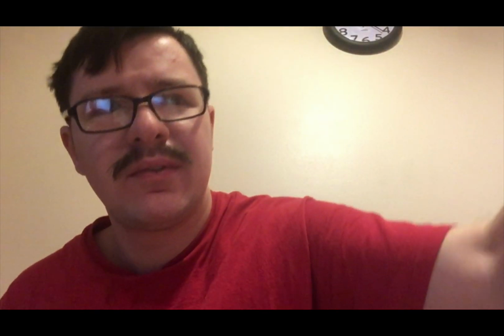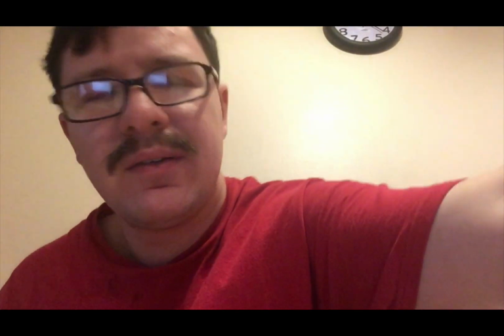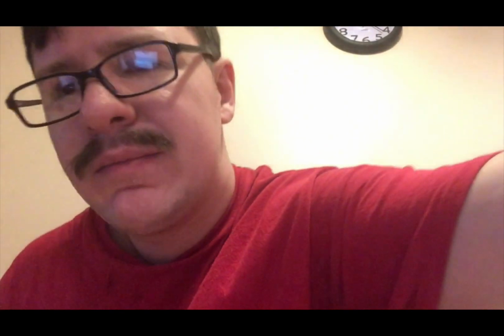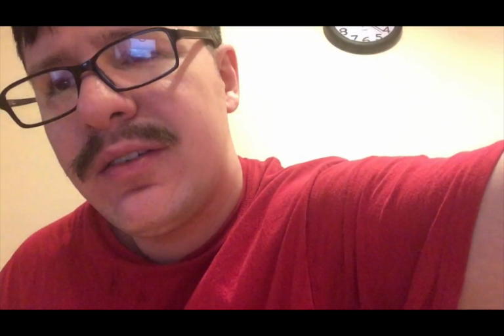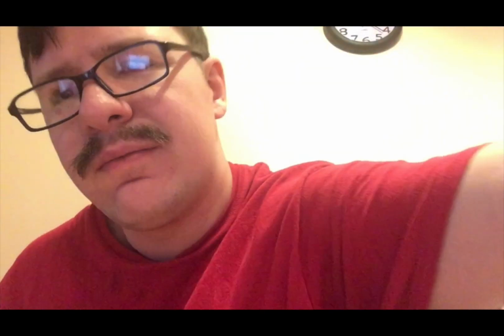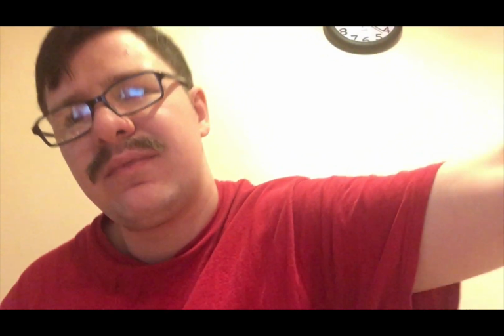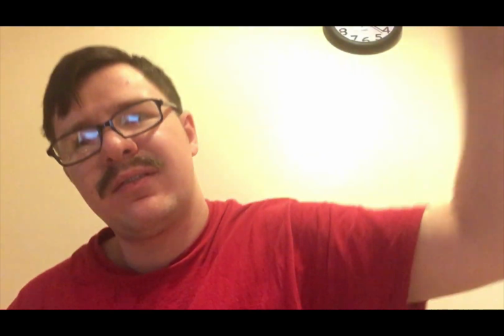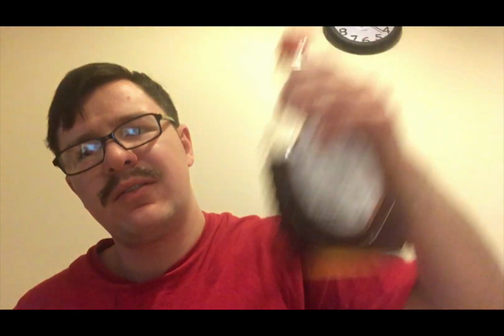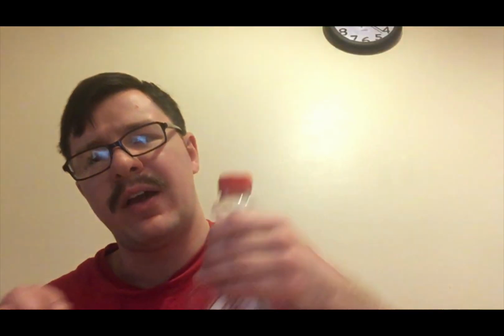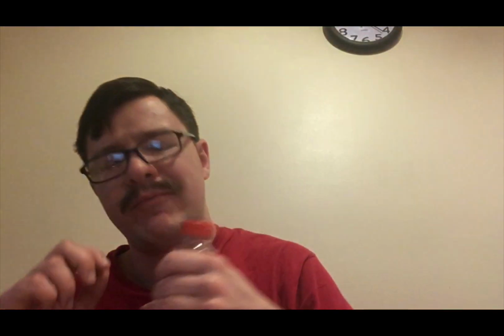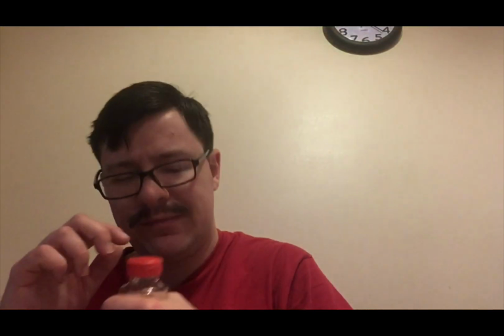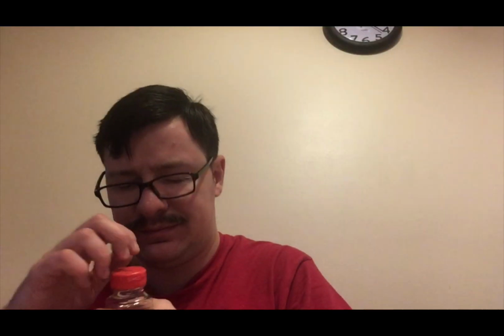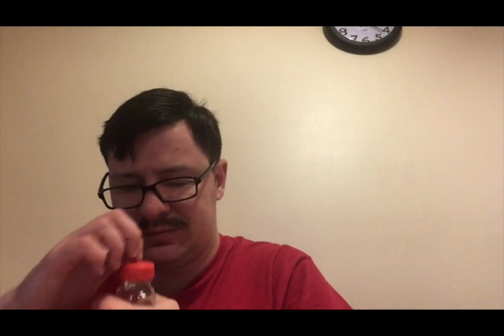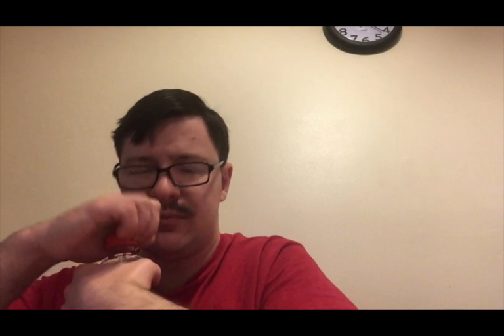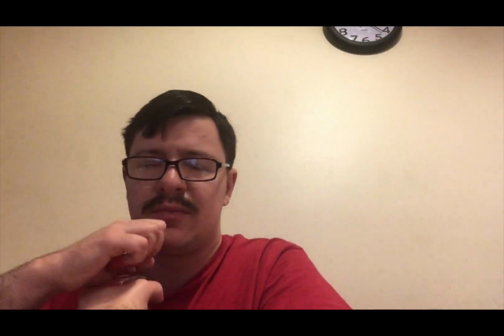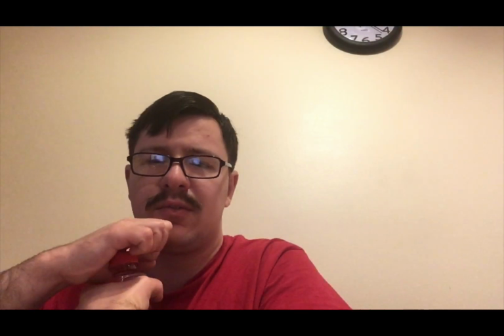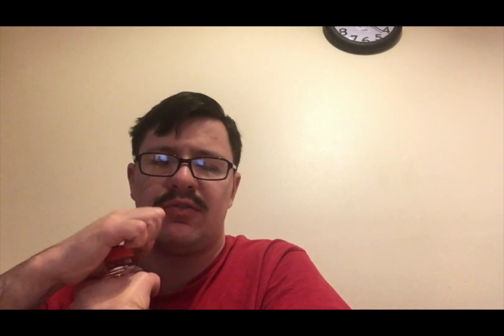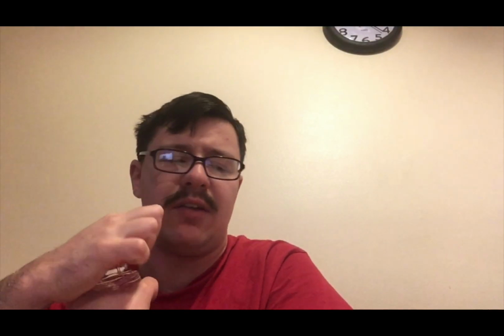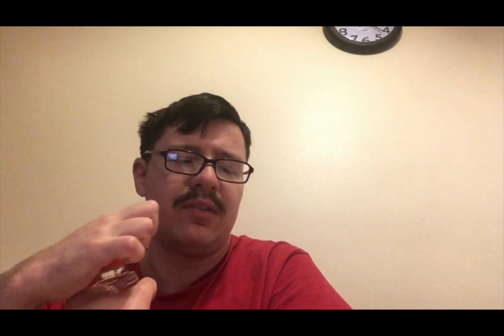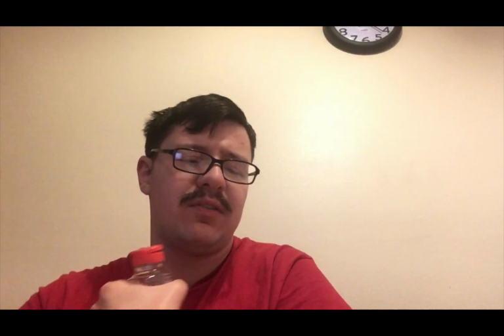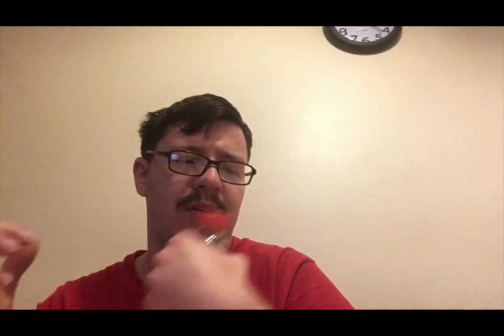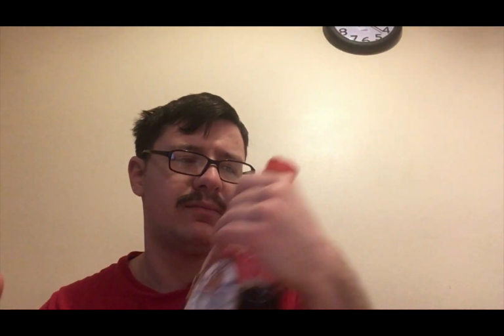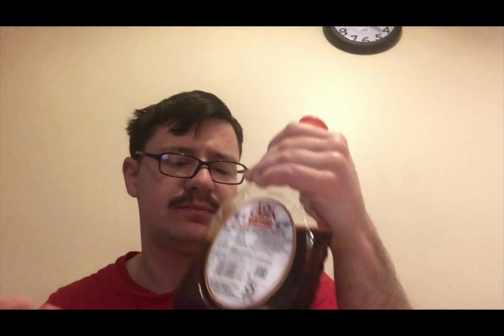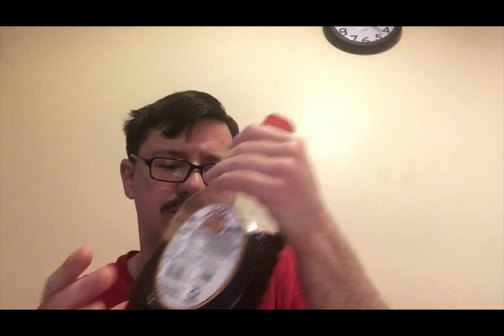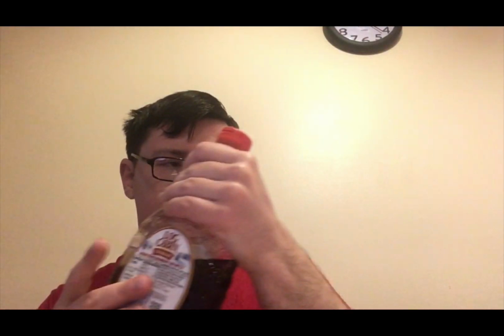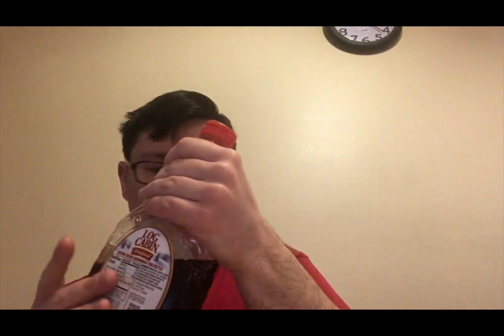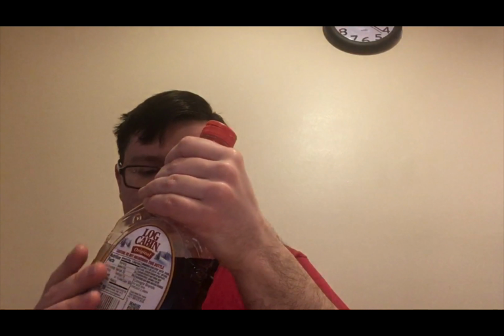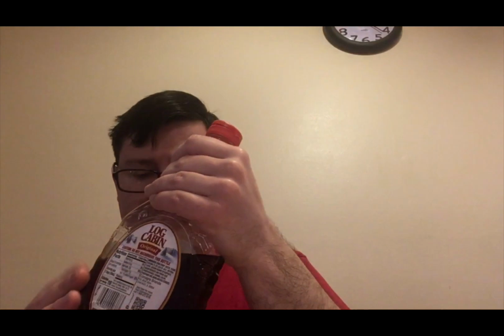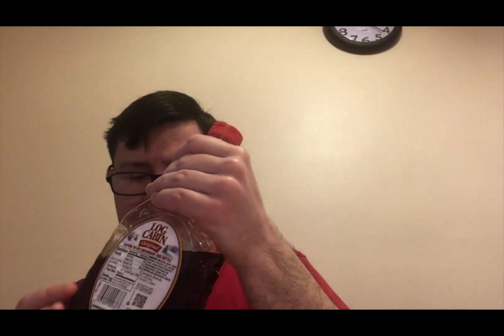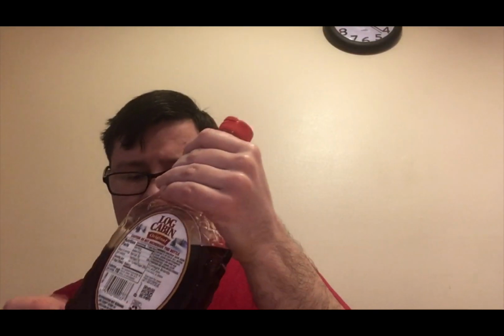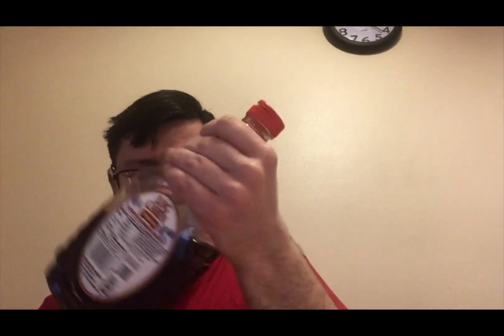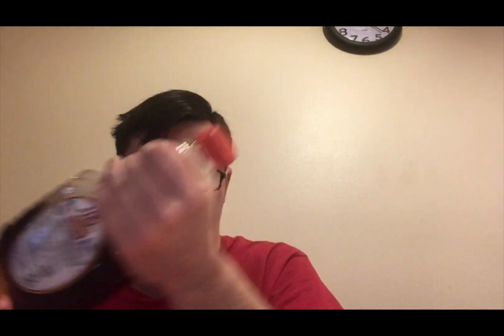It's good — it's okay. Let's try it with the syrup. It helps.